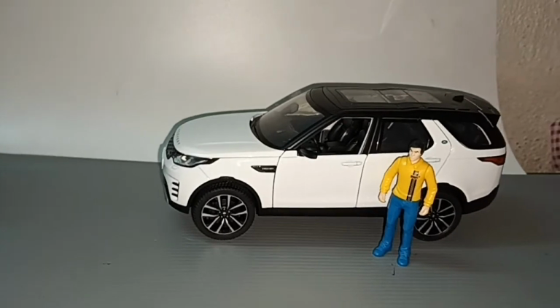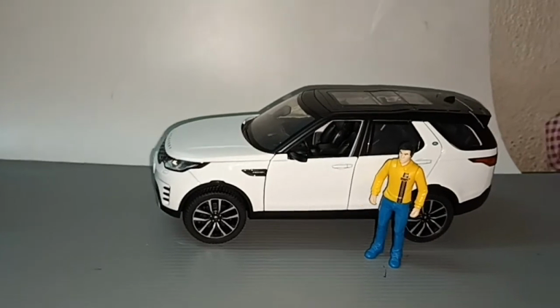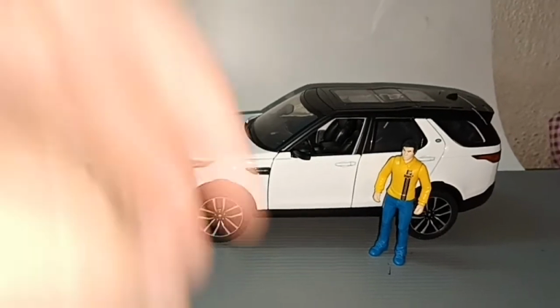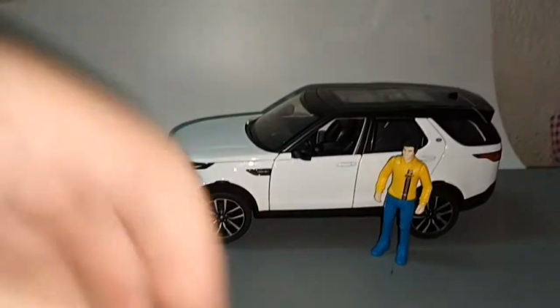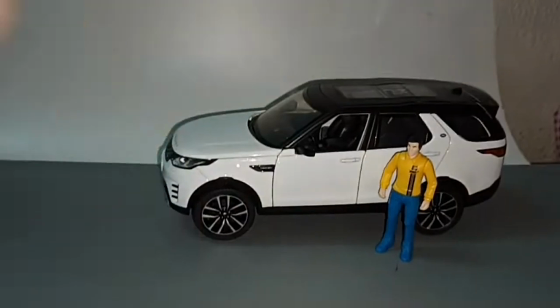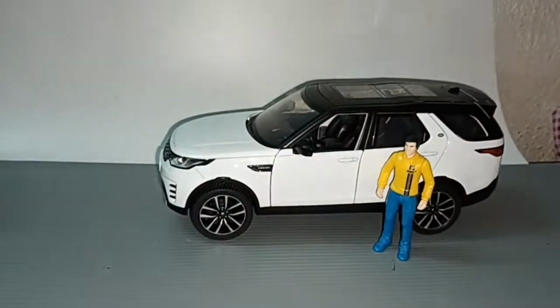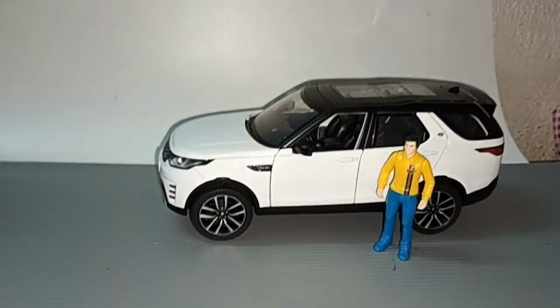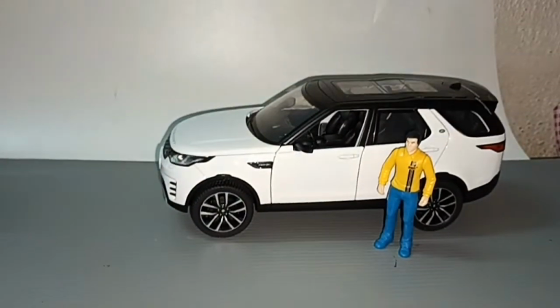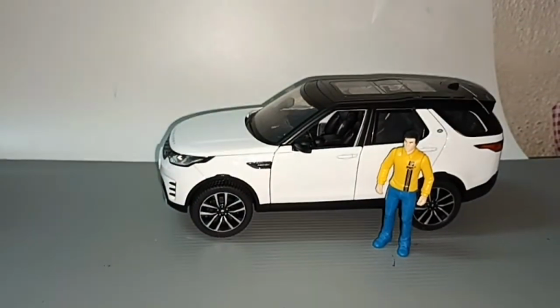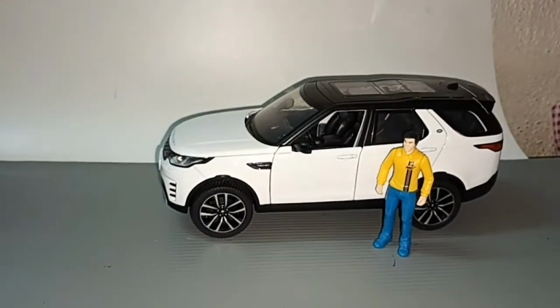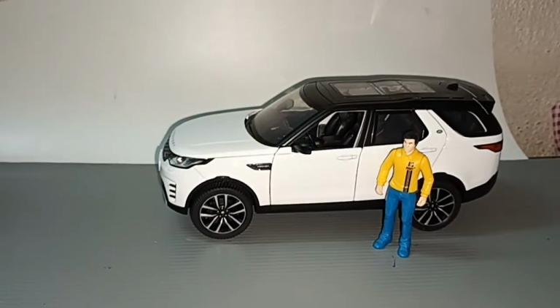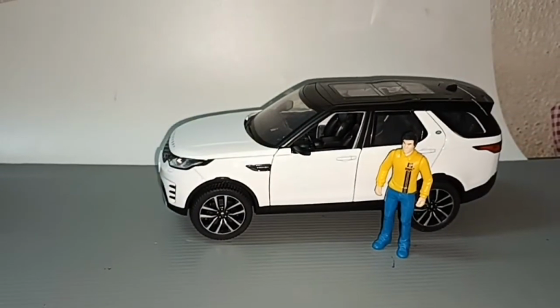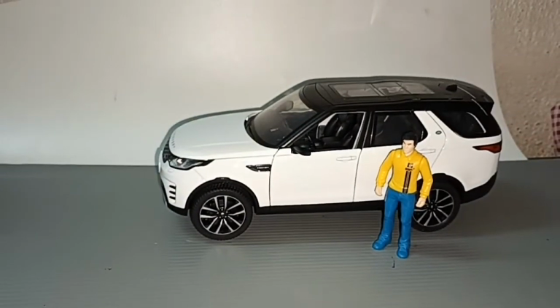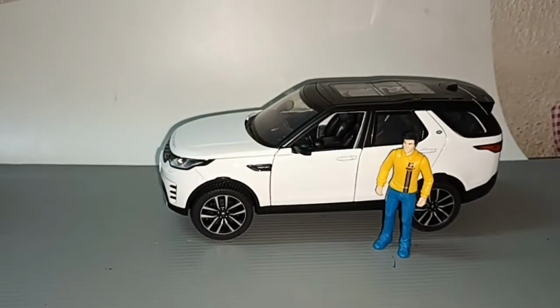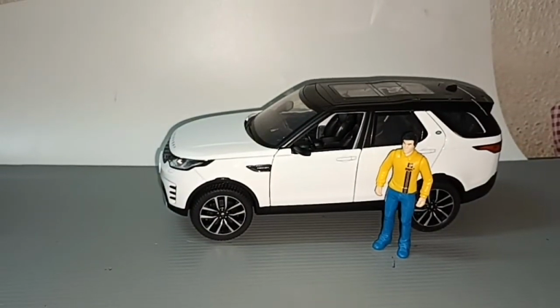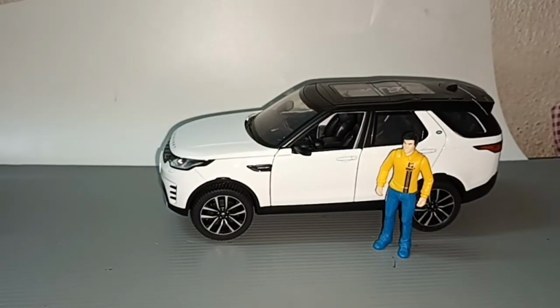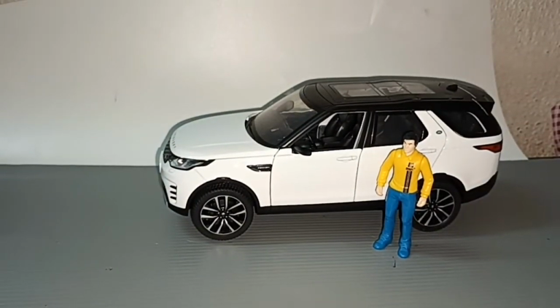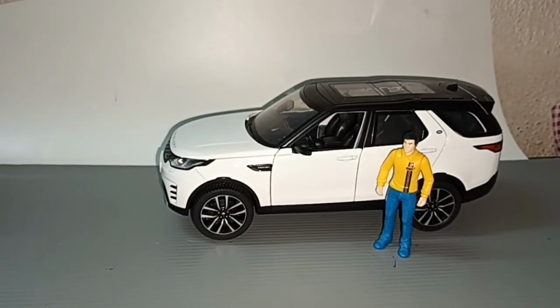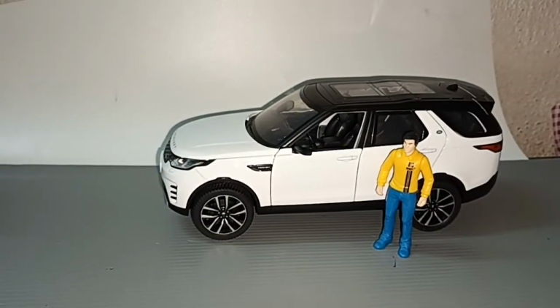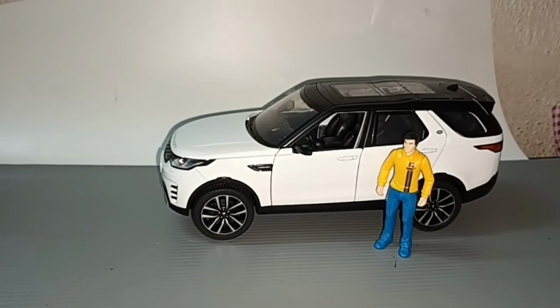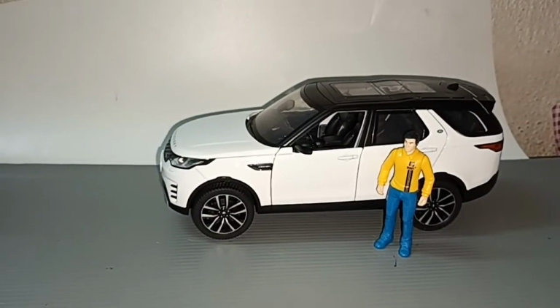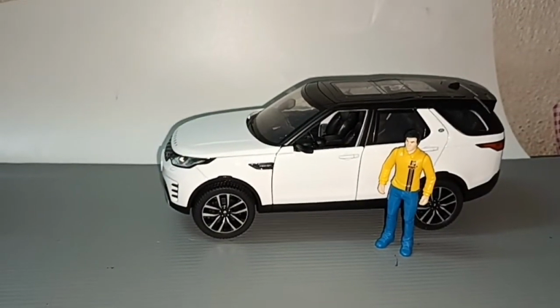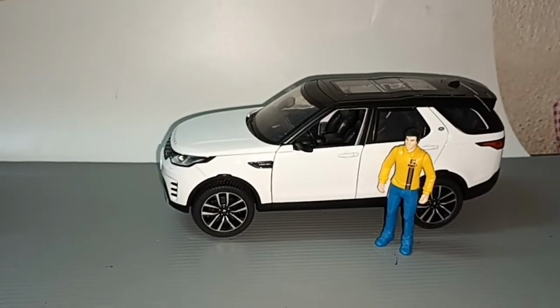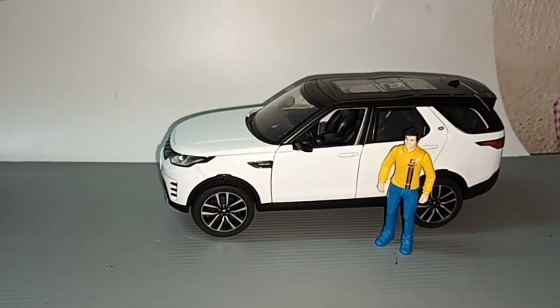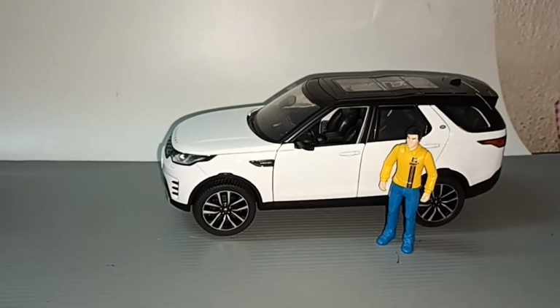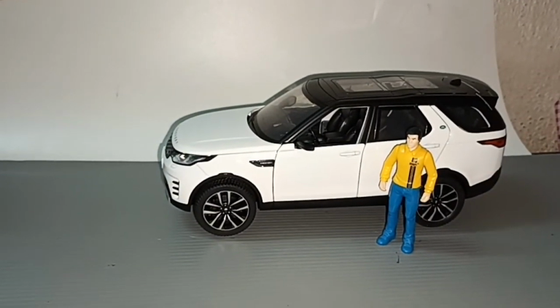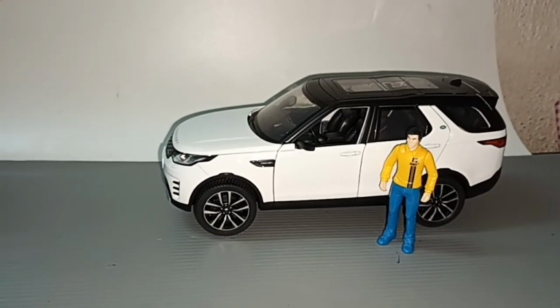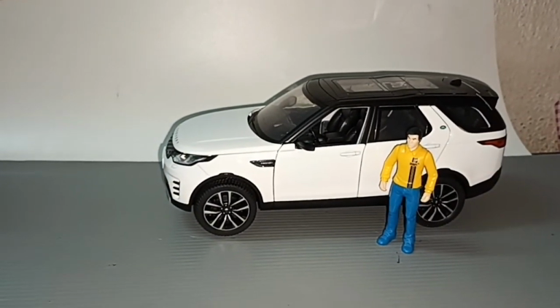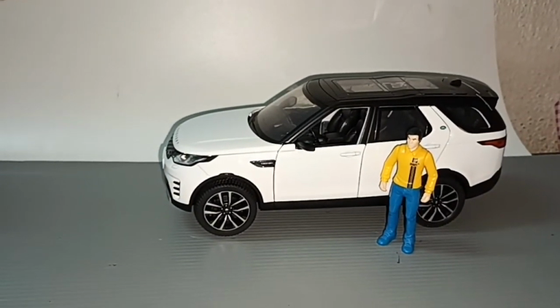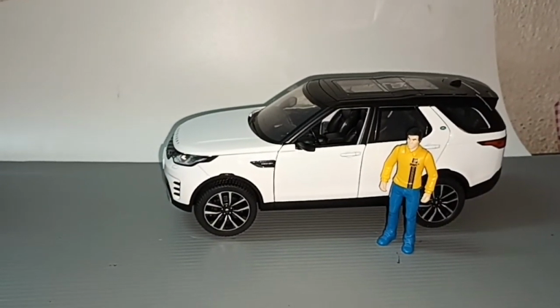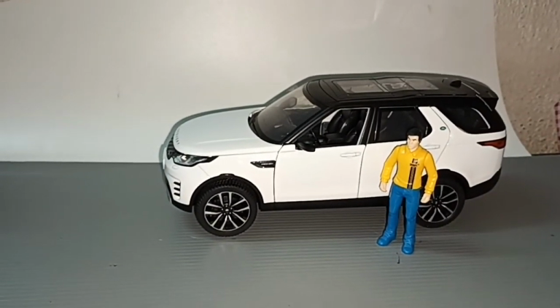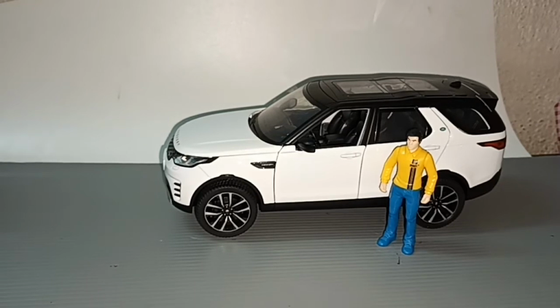I hope you liked this unlicensed Land Rover Discovery Sport review at 1:24 scale. Thank you for watching, don't forget to like and subscribe — see you next time, bye!